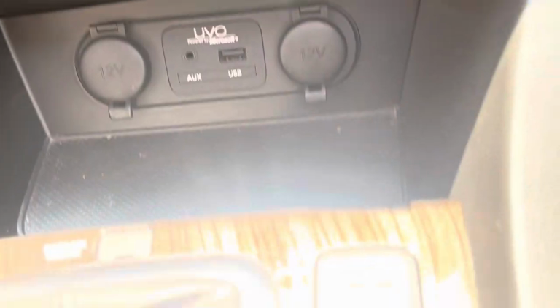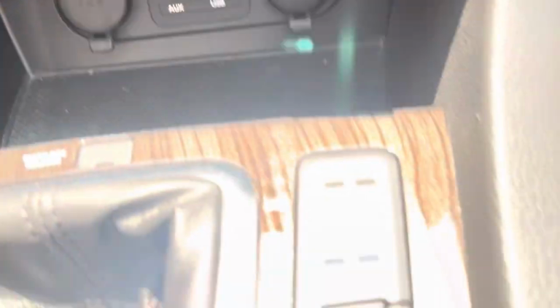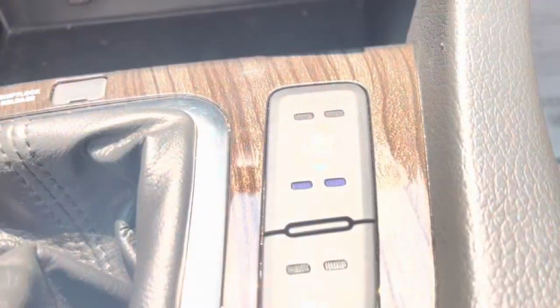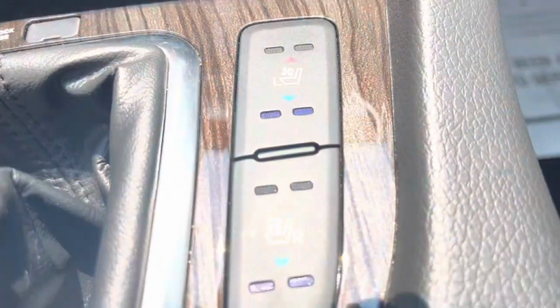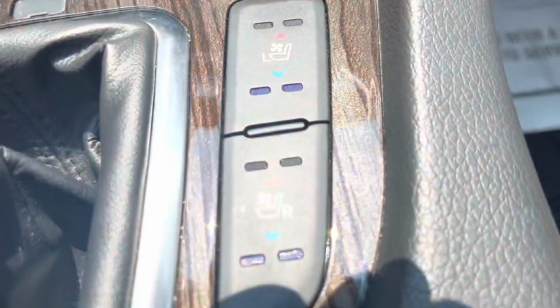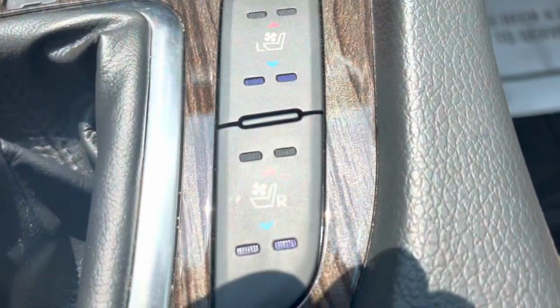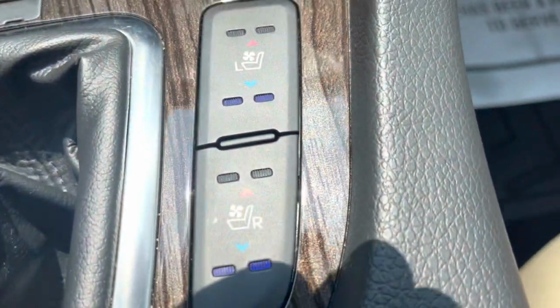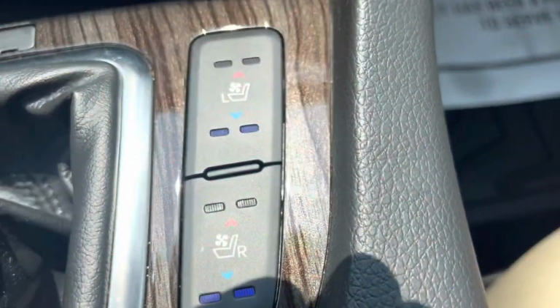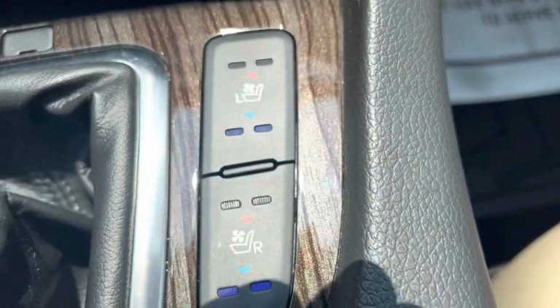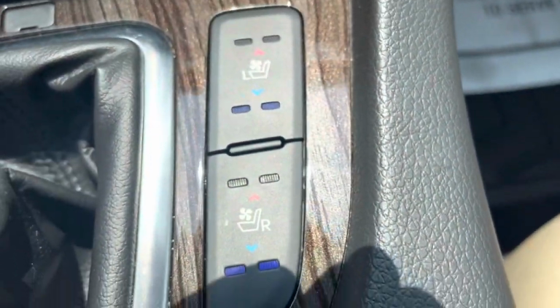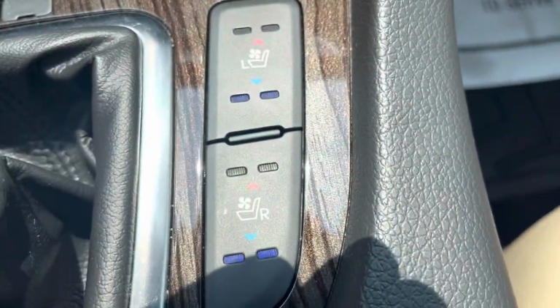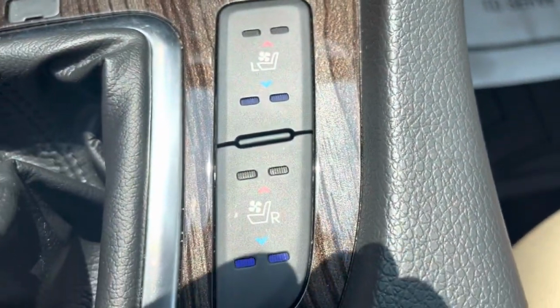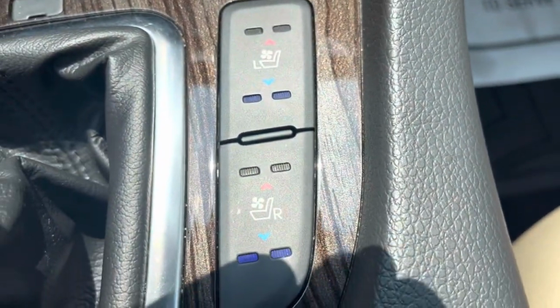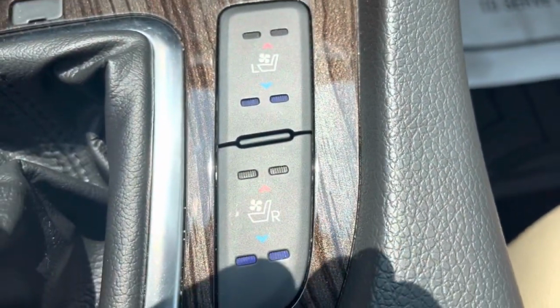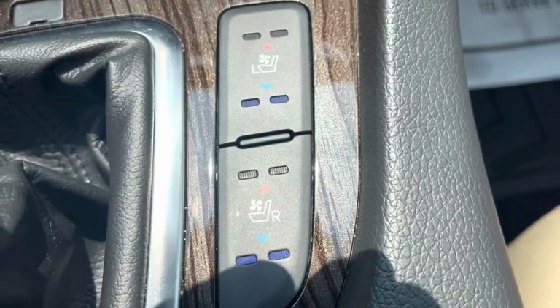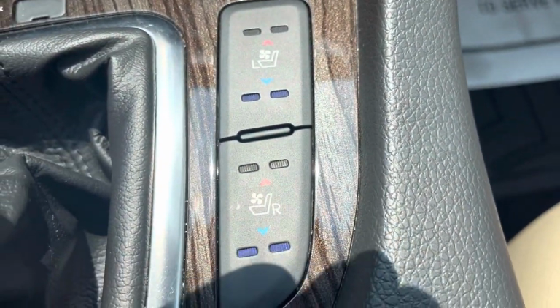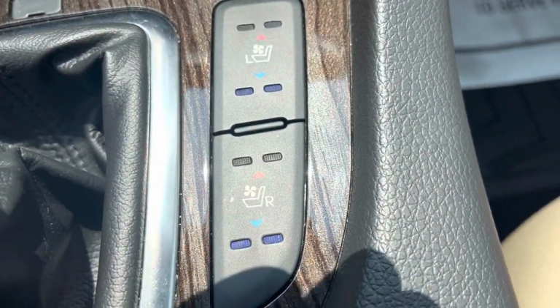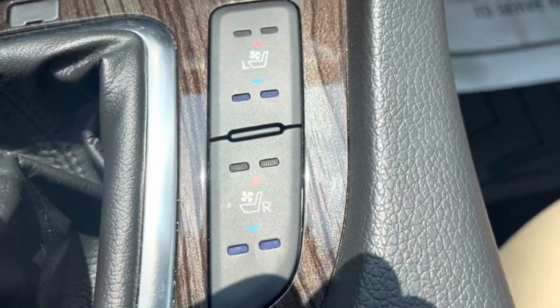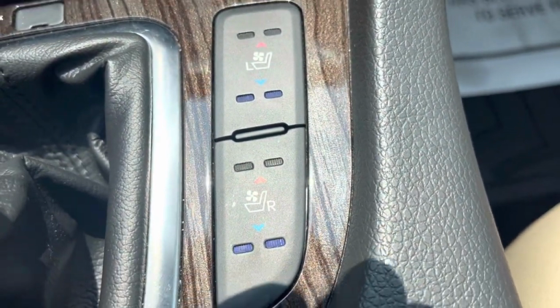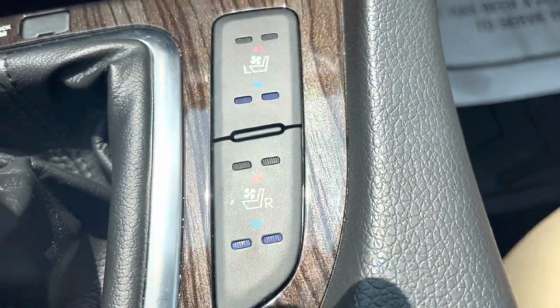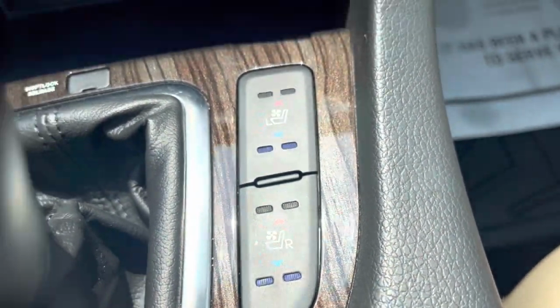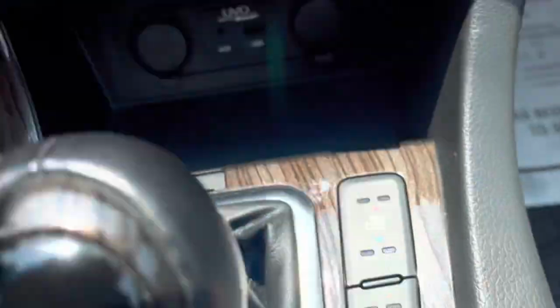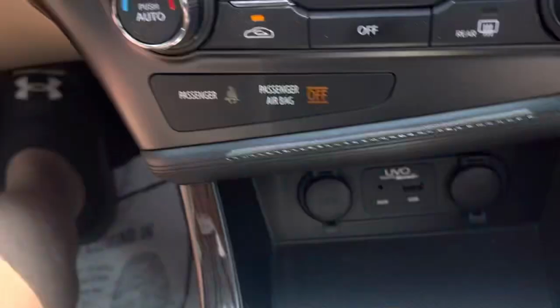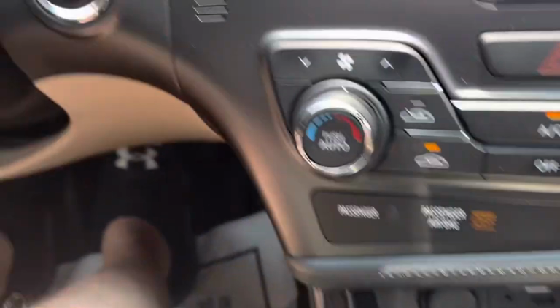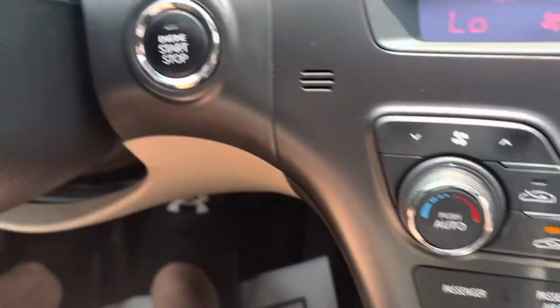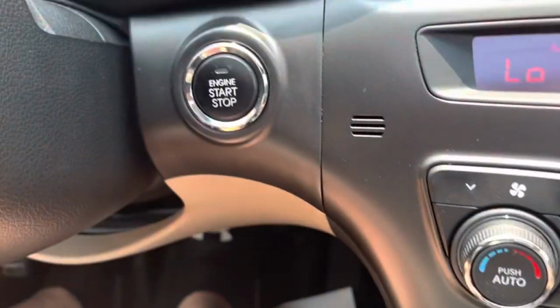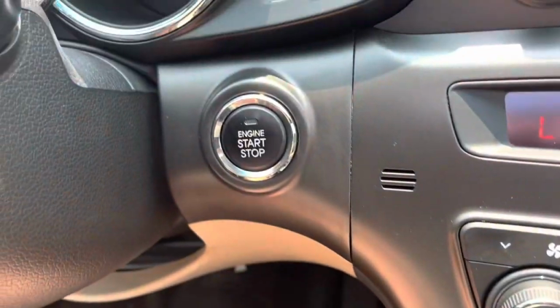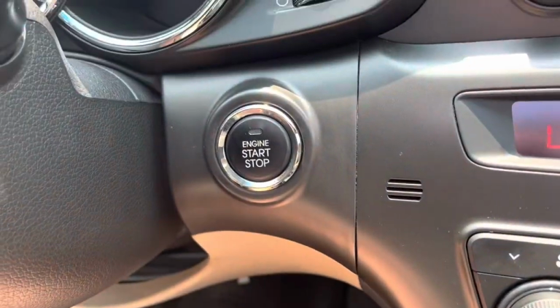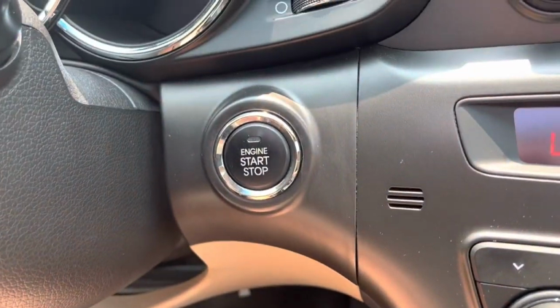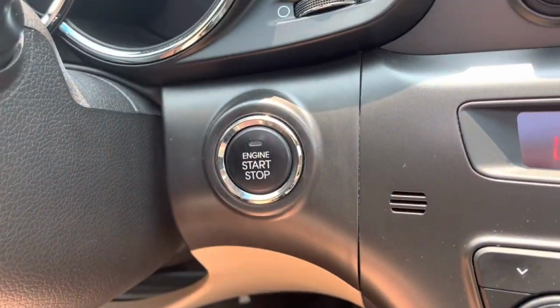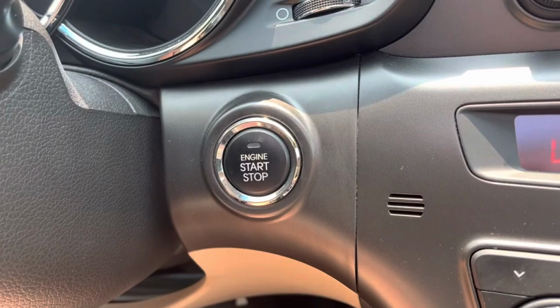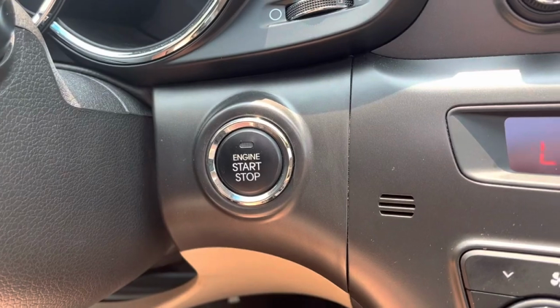Speaking of cold, not only do you have heated seats, you also have air conditioned seats. And there's push button start.